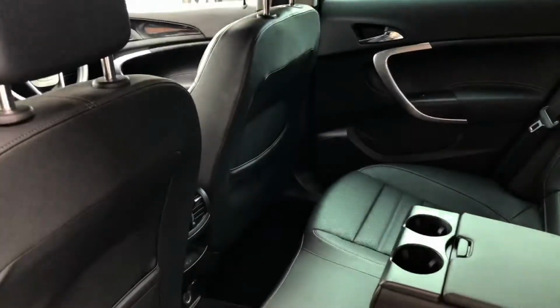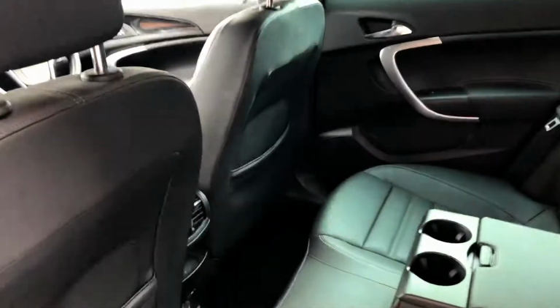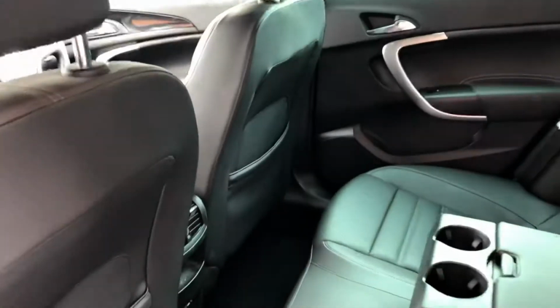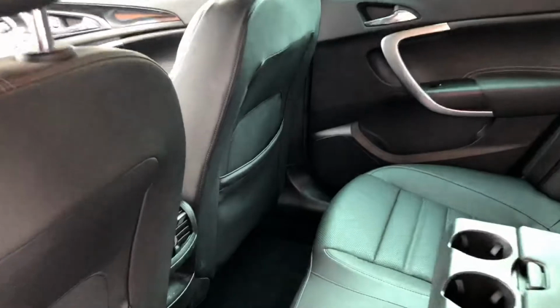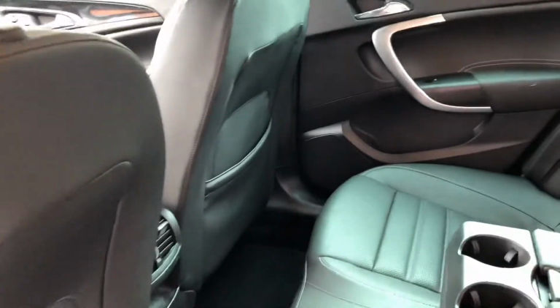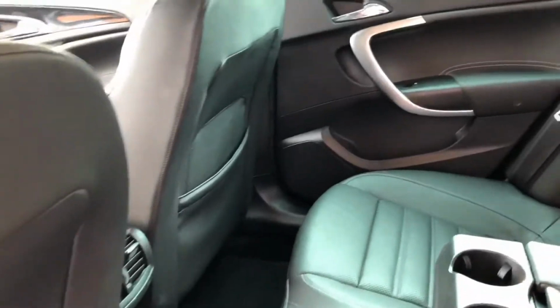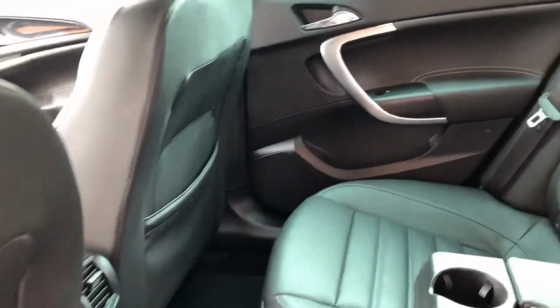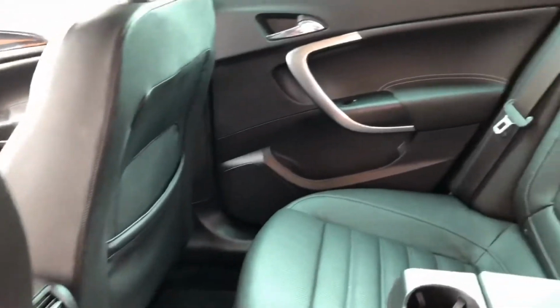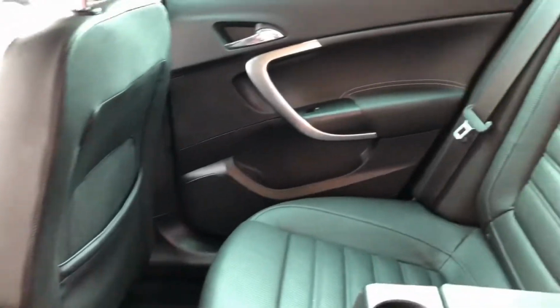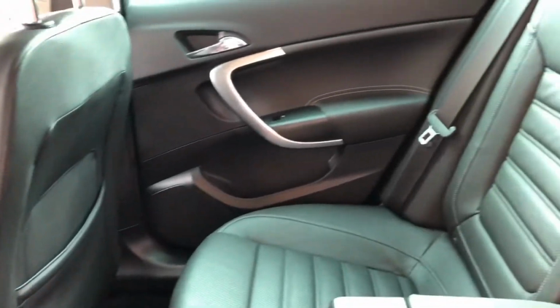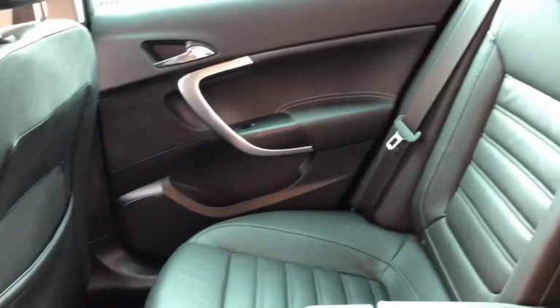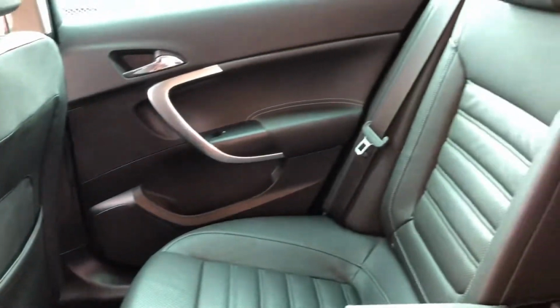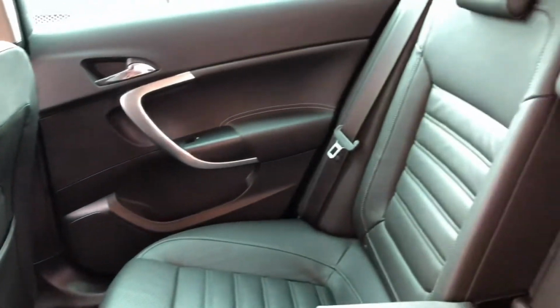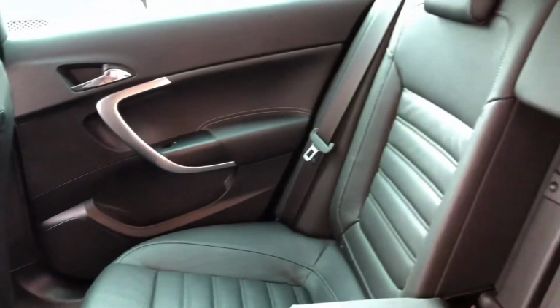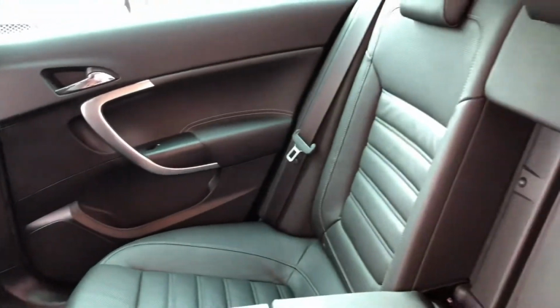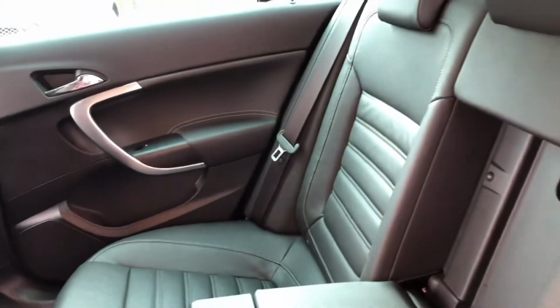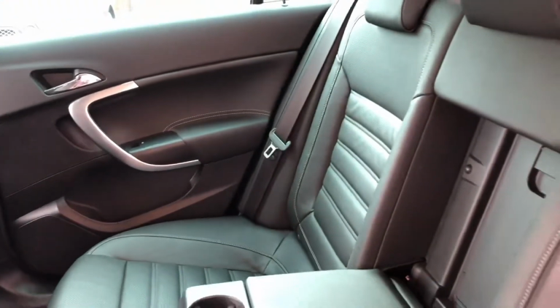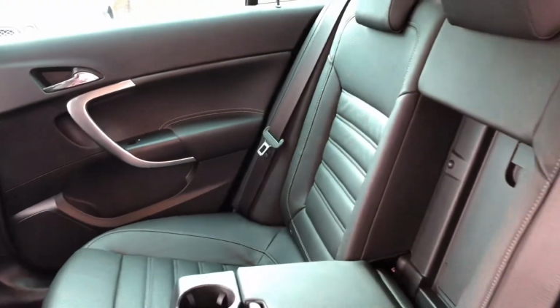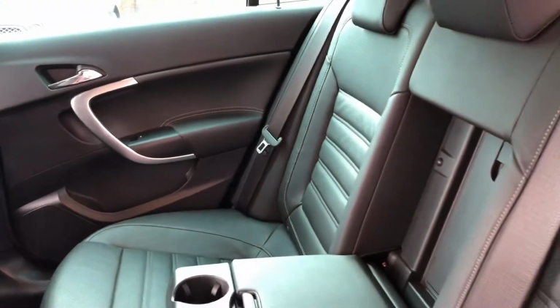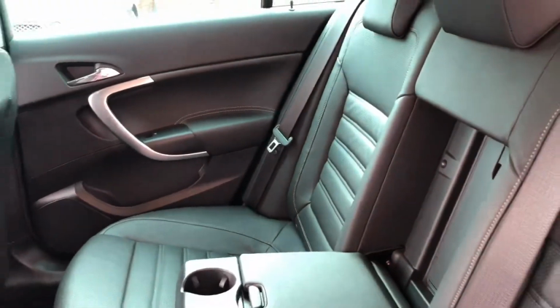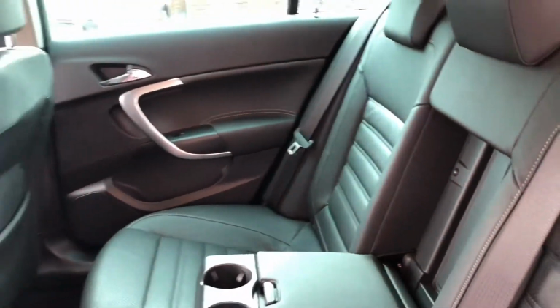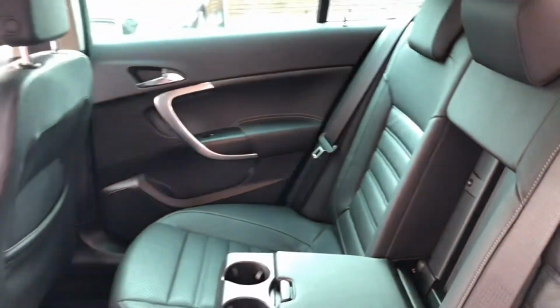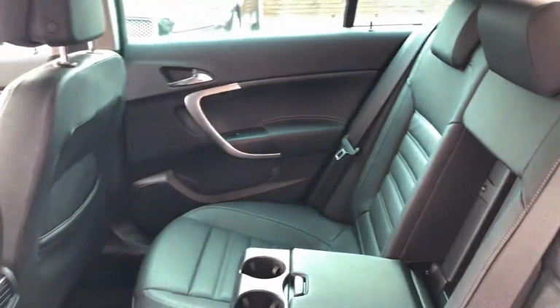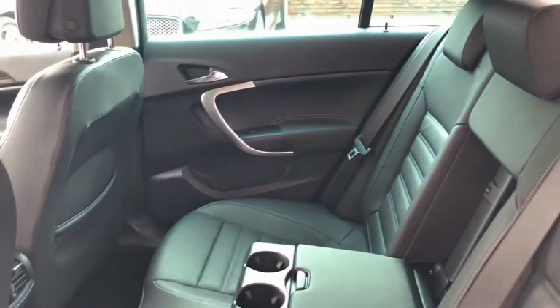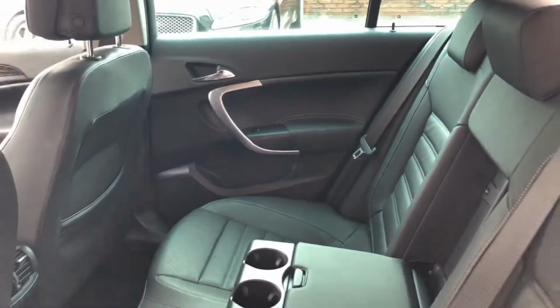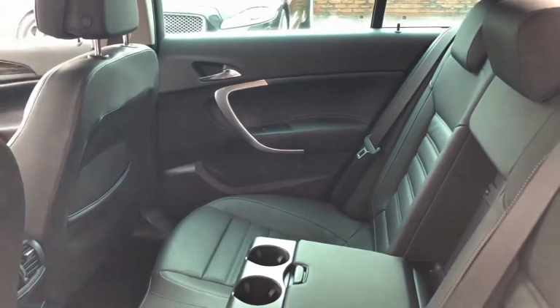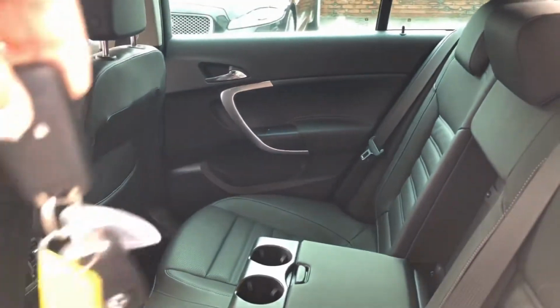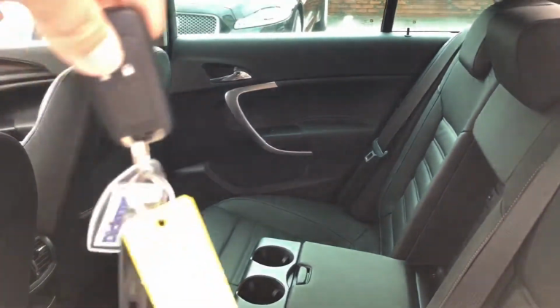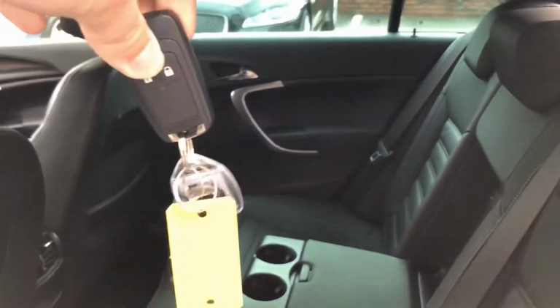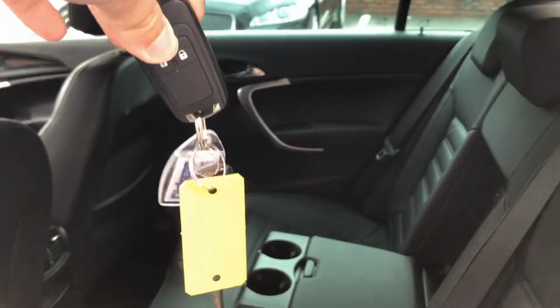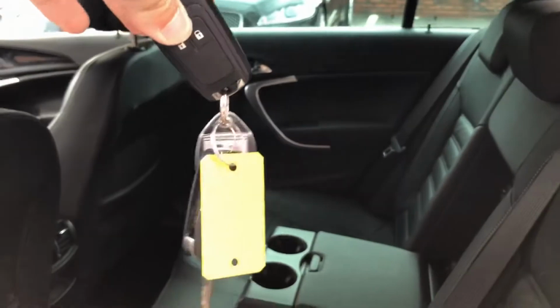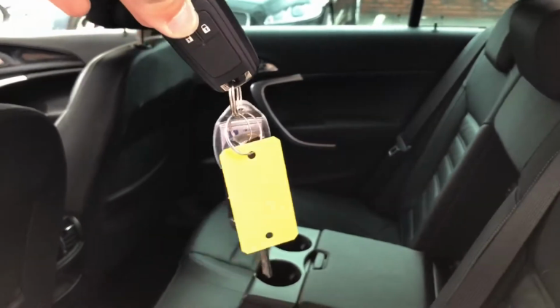Full black leather interior, and this car does also come with two keys.